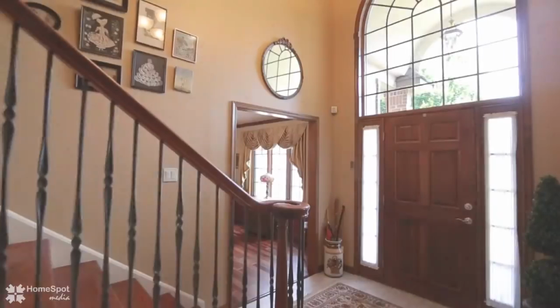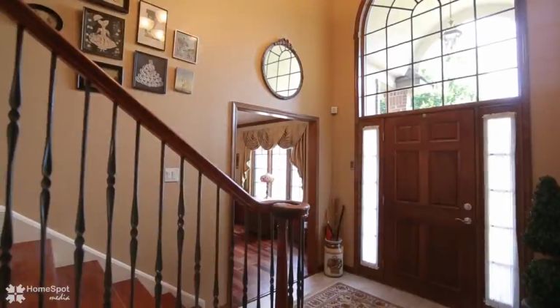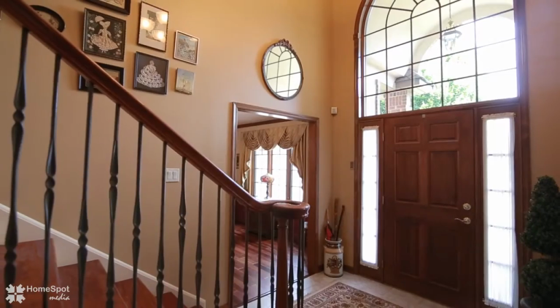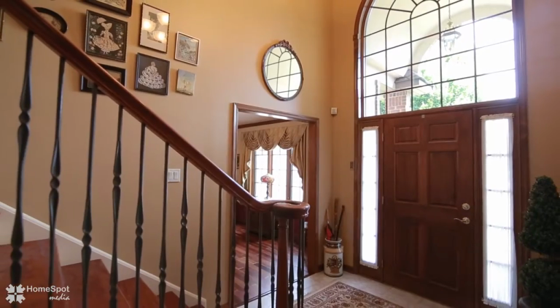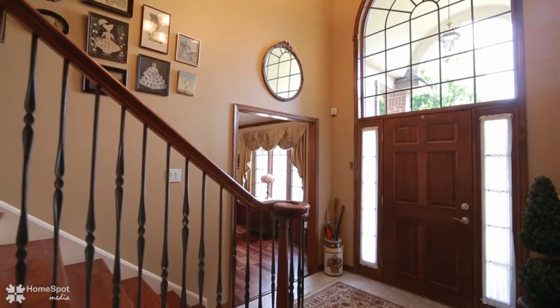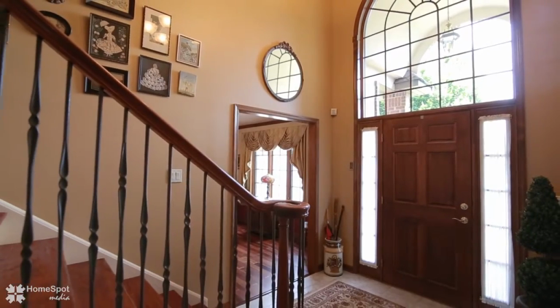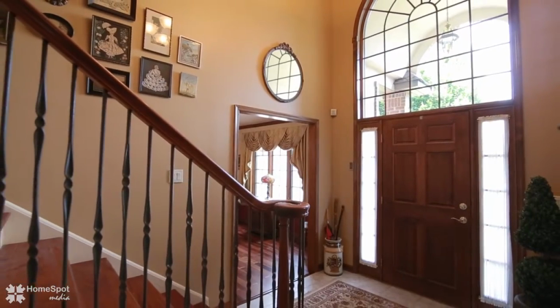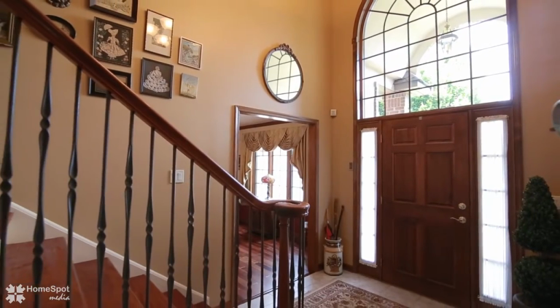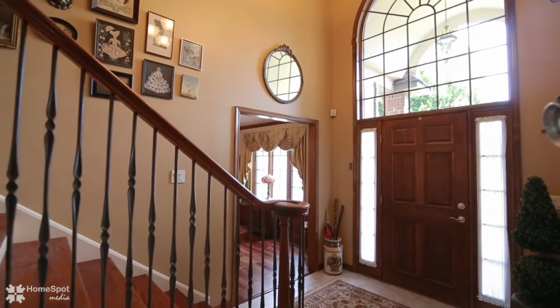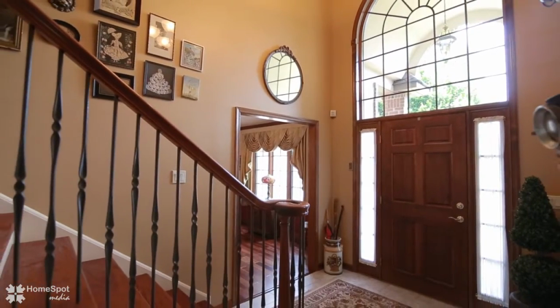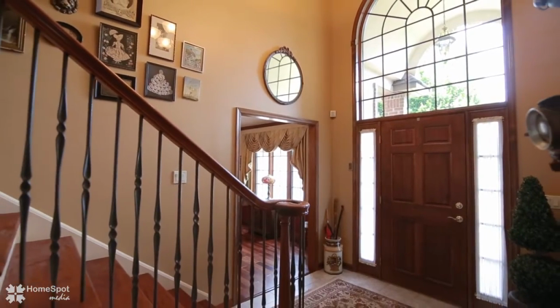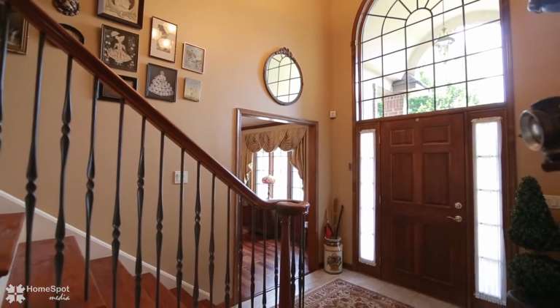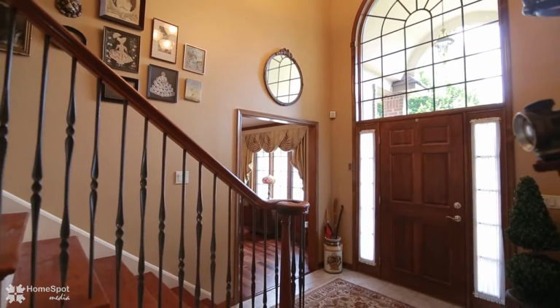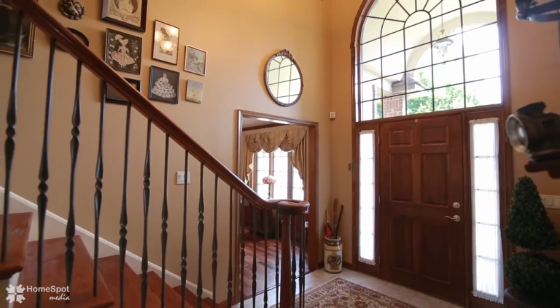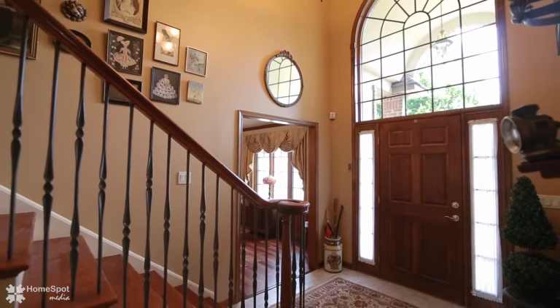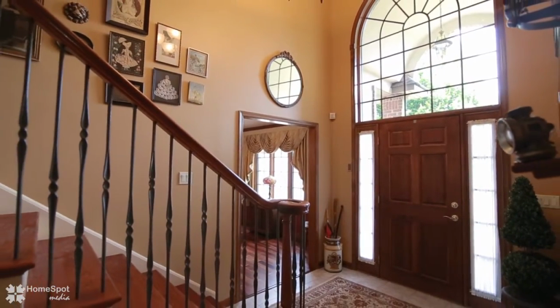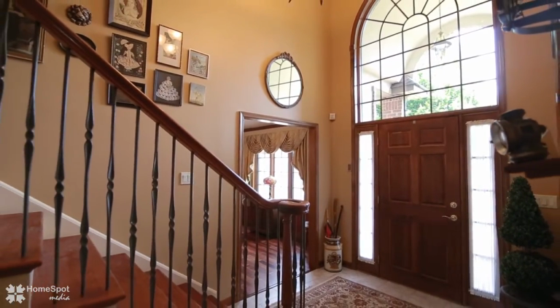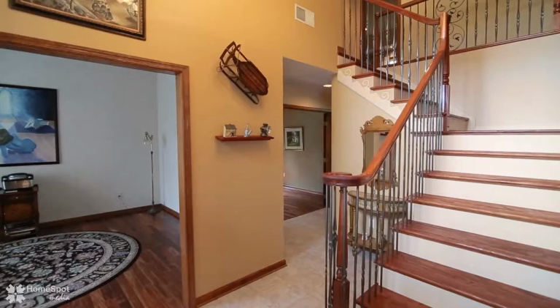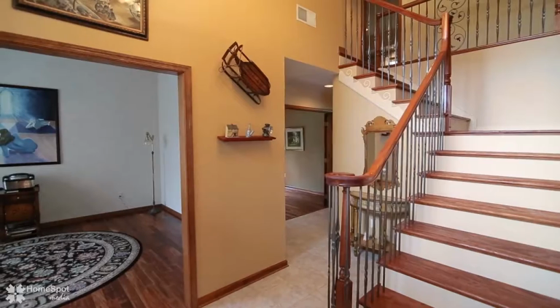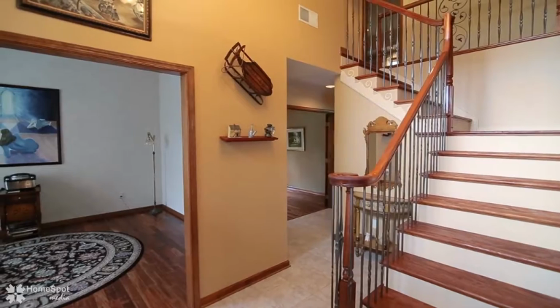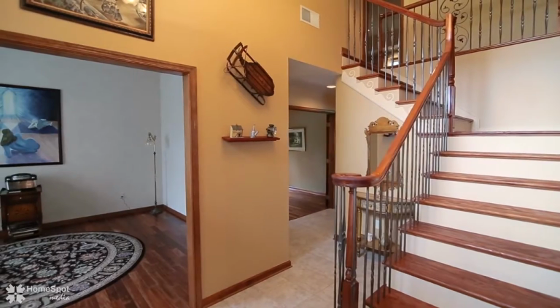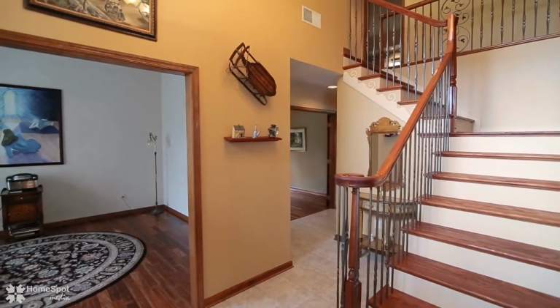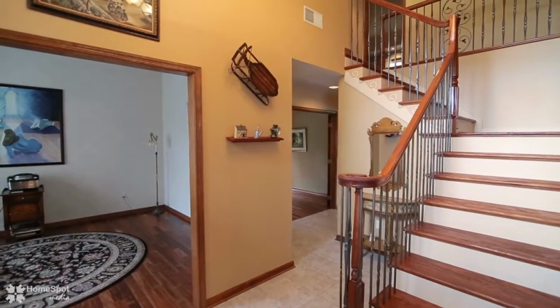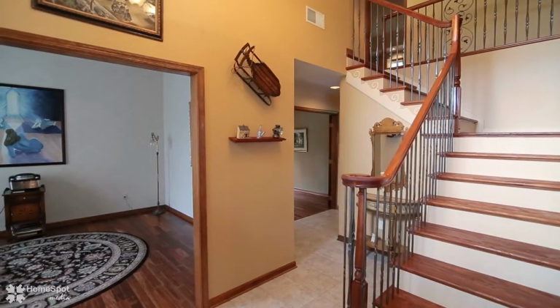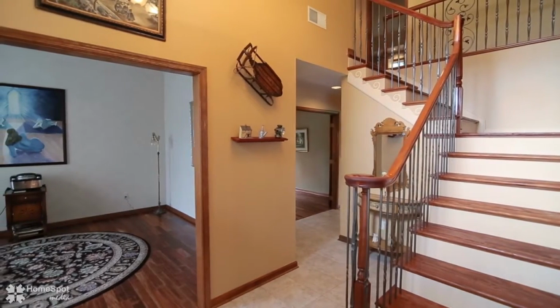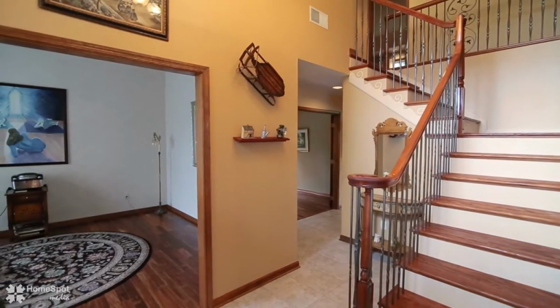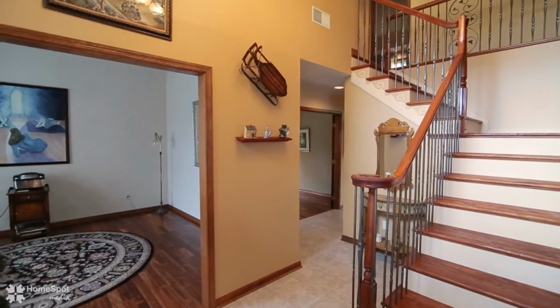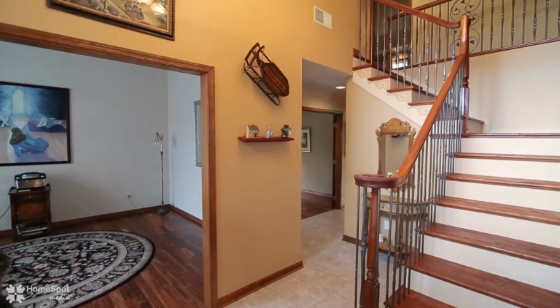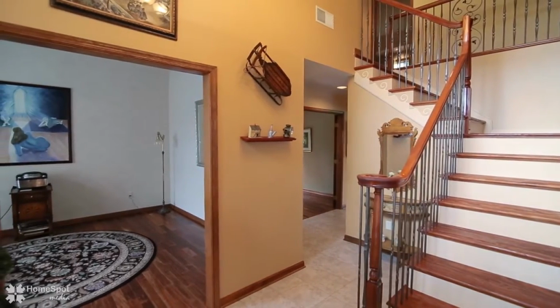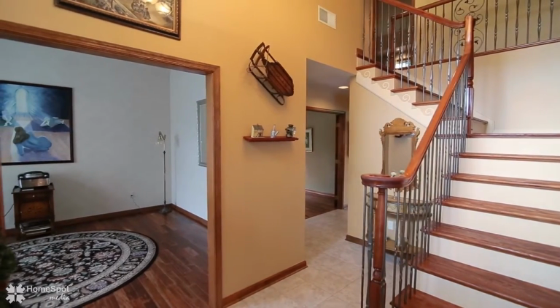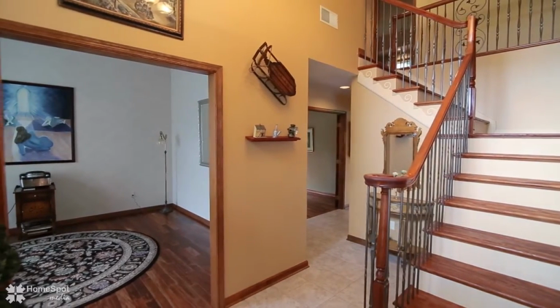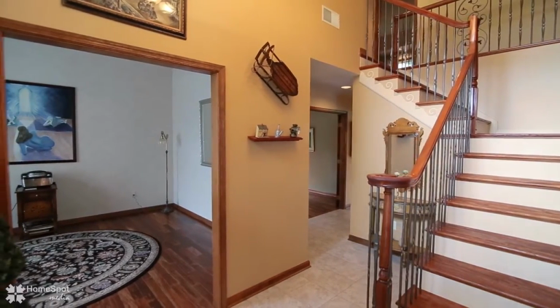The grand foyer welcomes you with a mahogany dual staircase with wrought iron balusters.